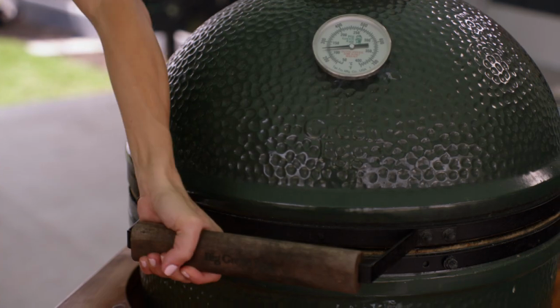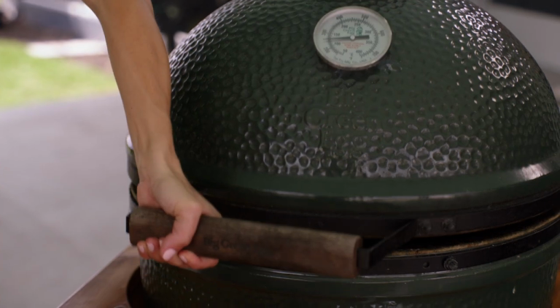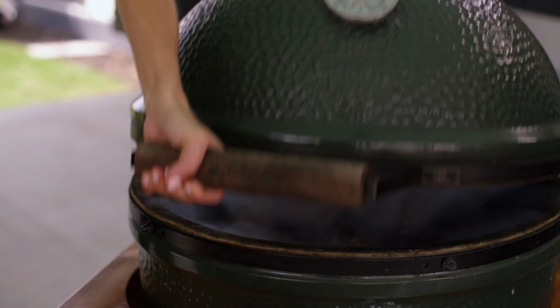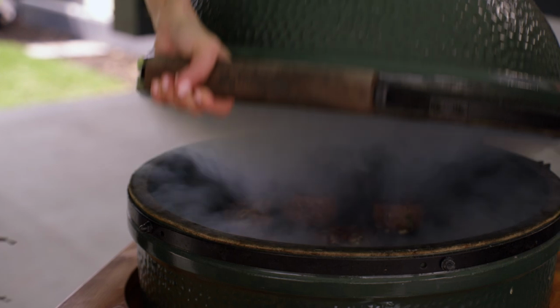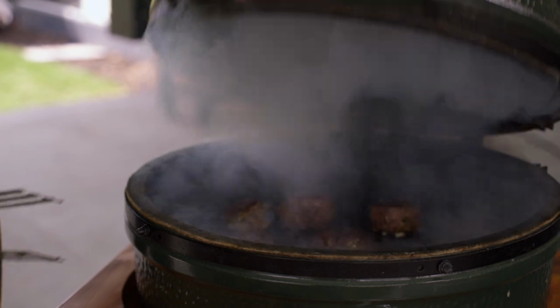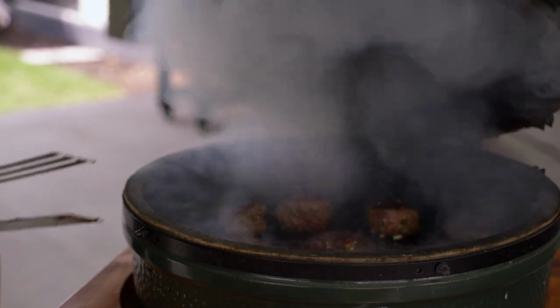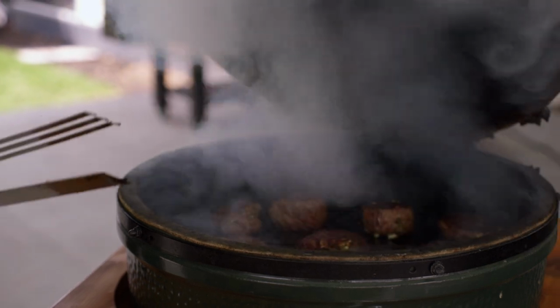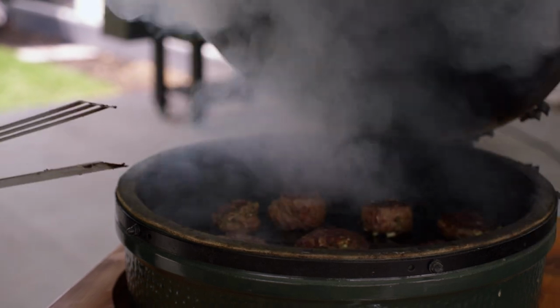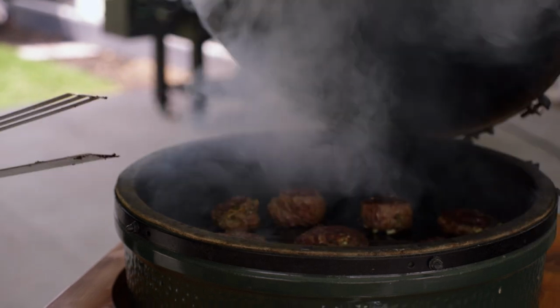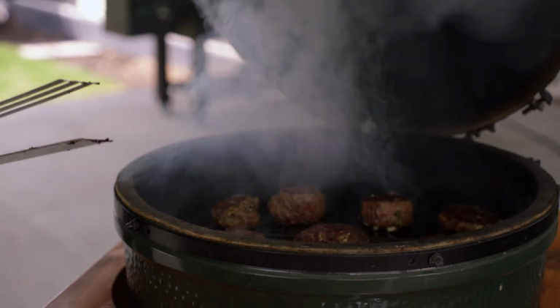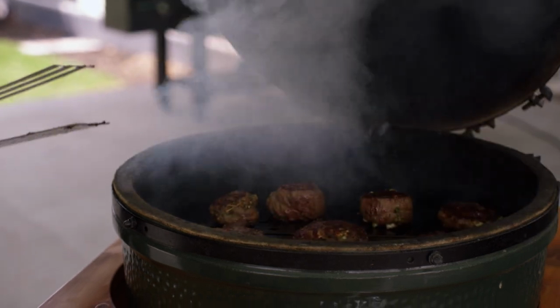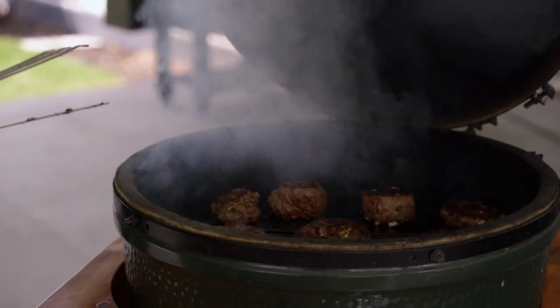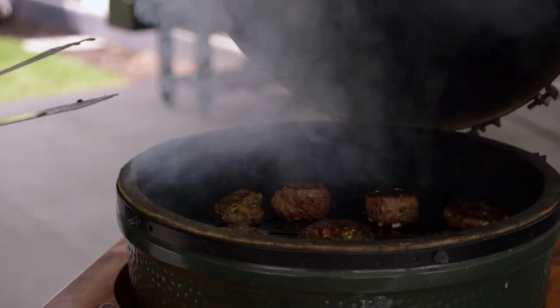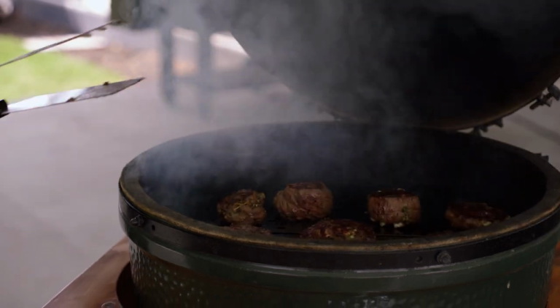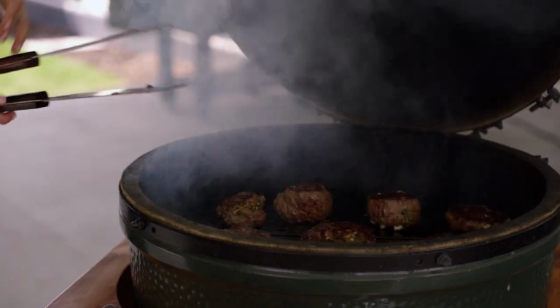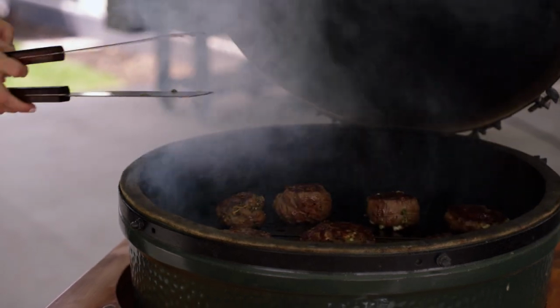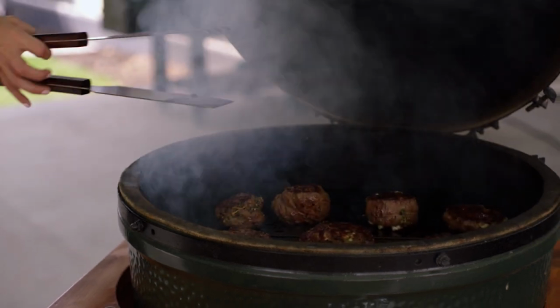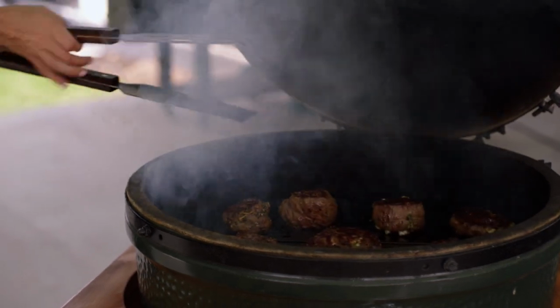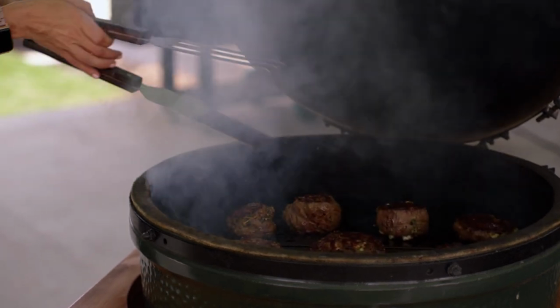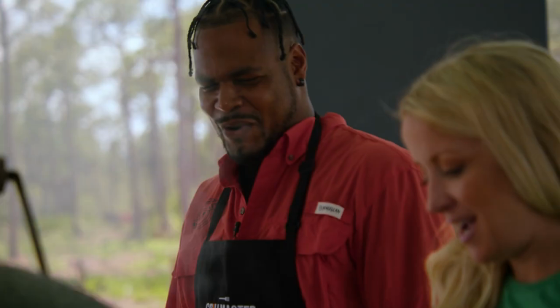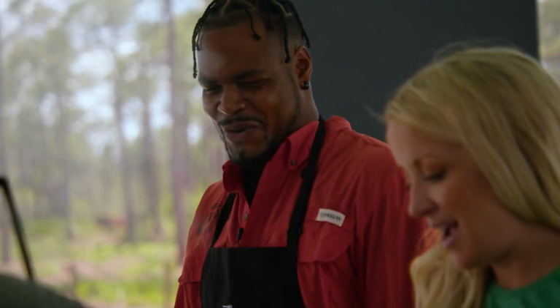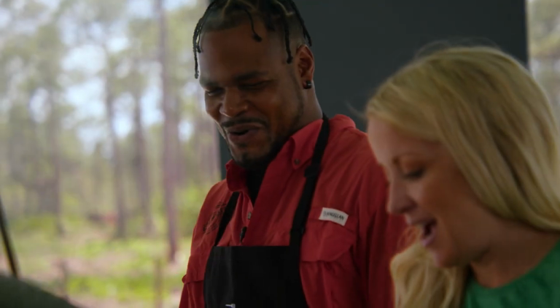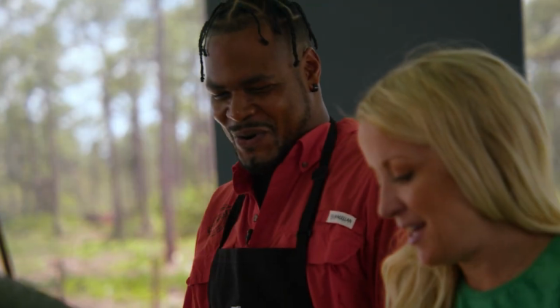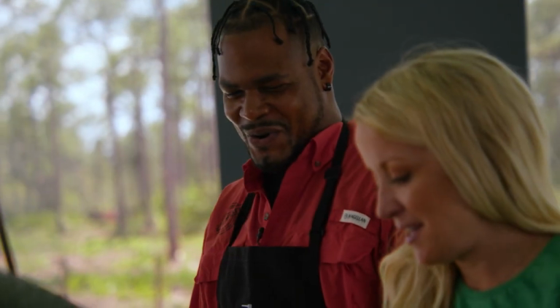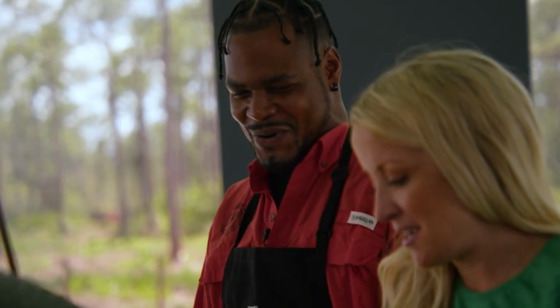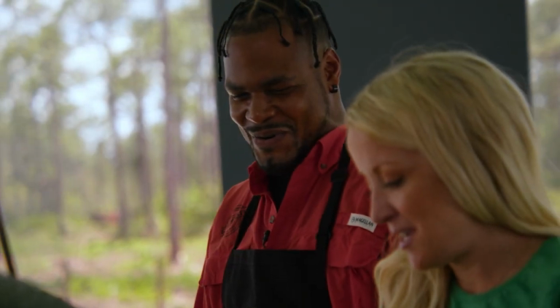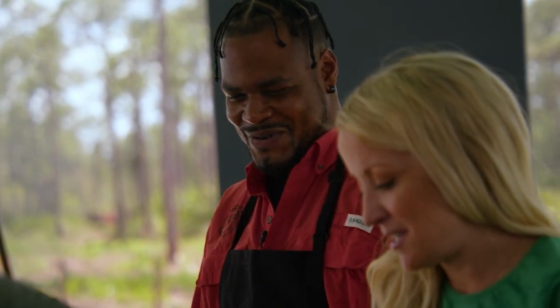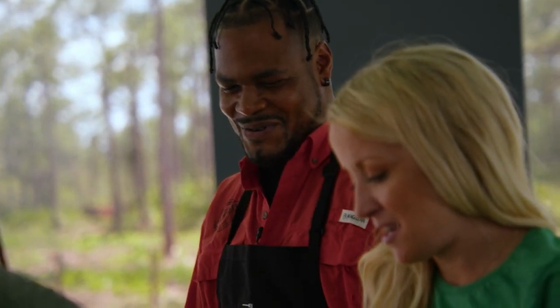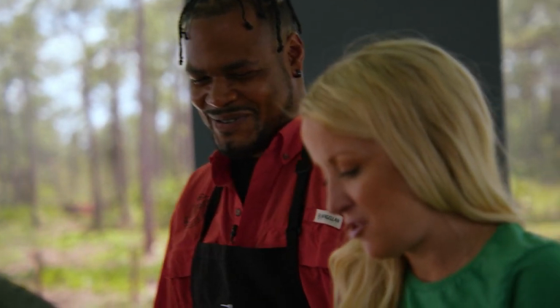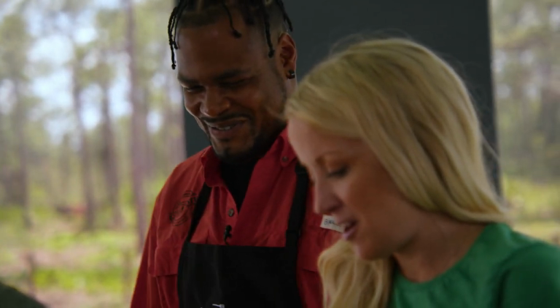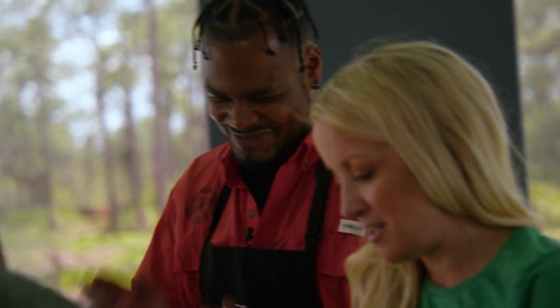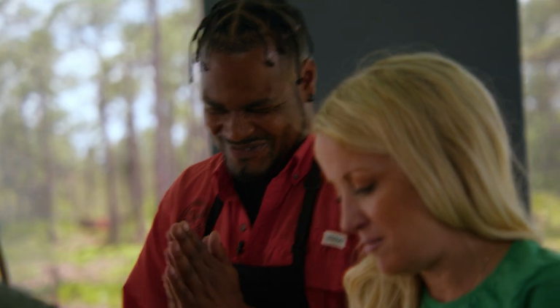All right. These babies are about ready. Oh my goodness. I didn't think they could get any sexier, Hakeem.